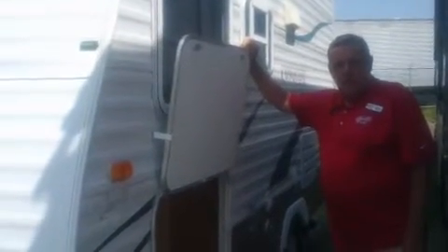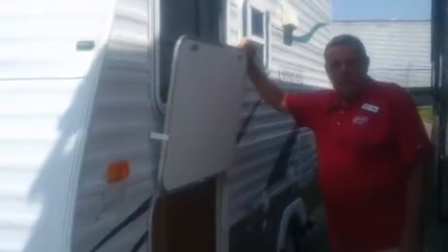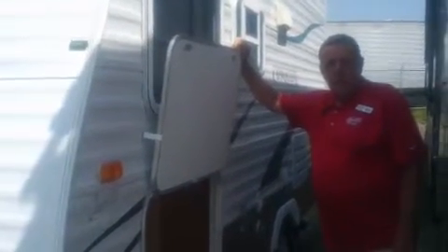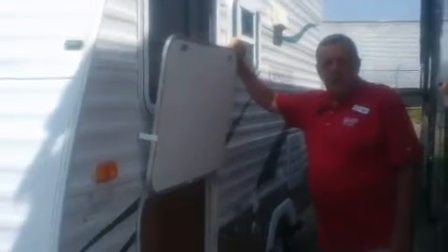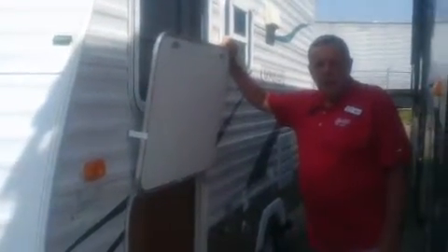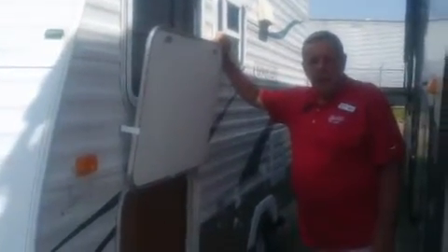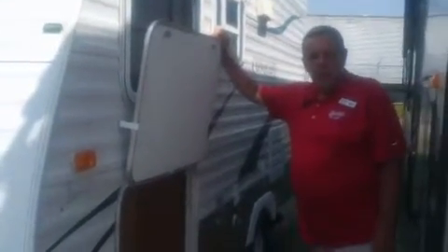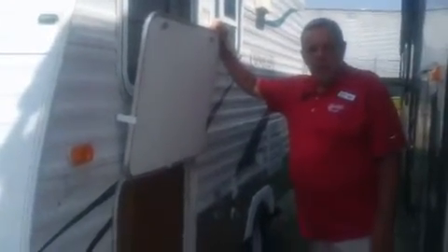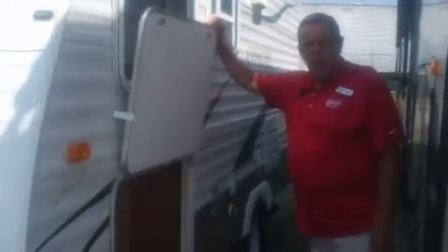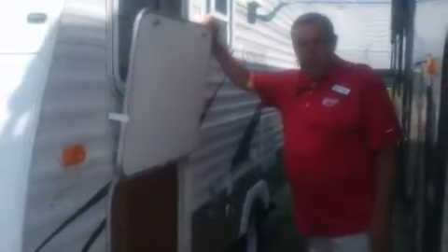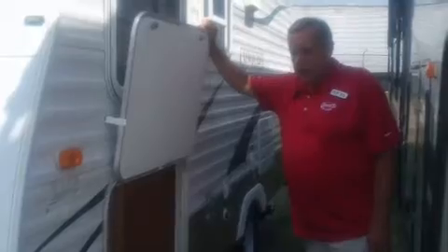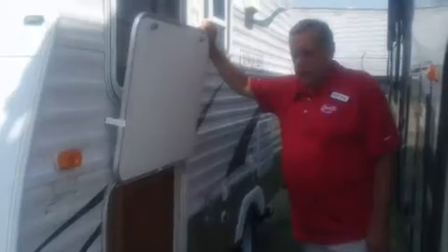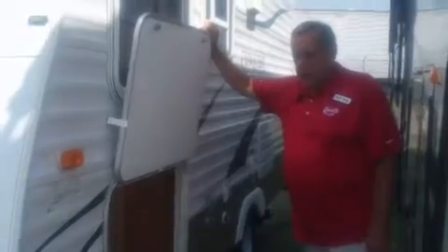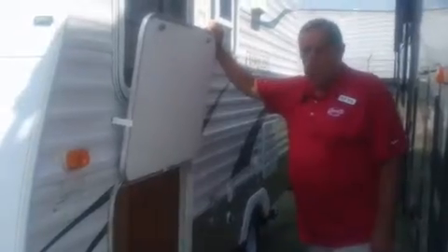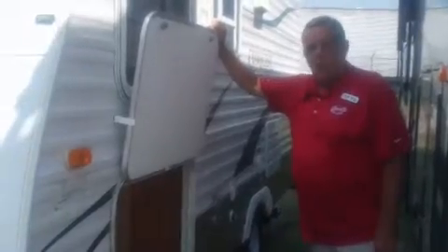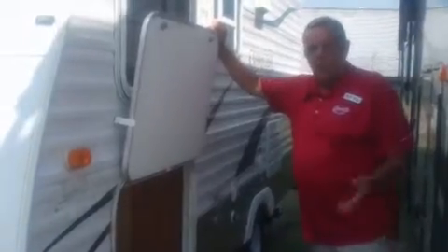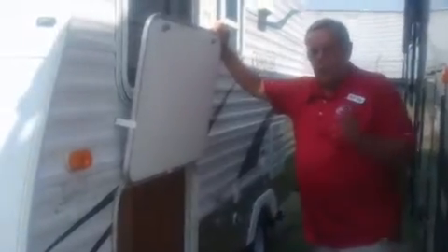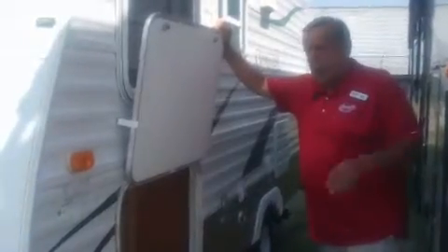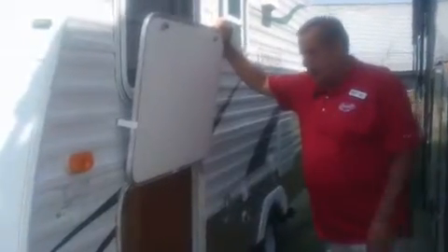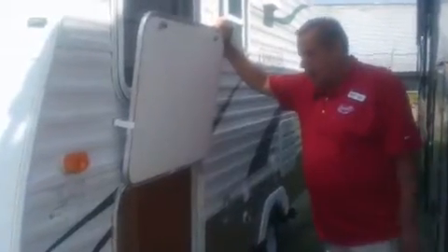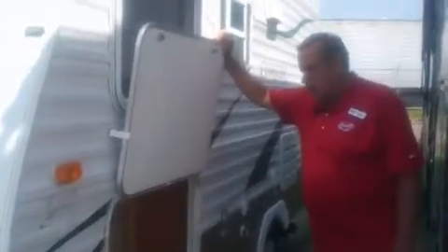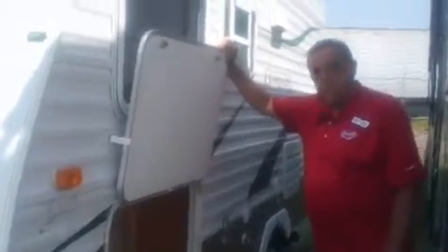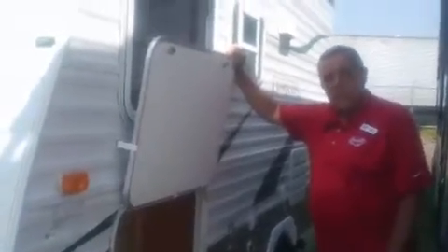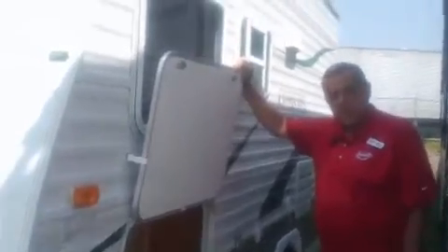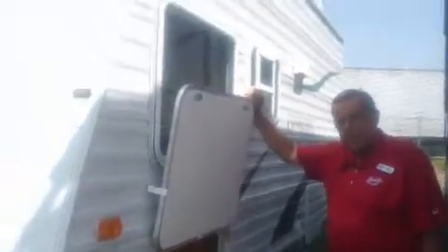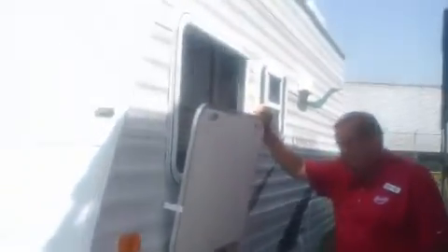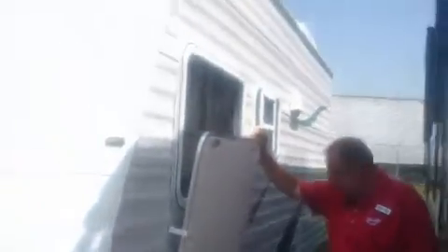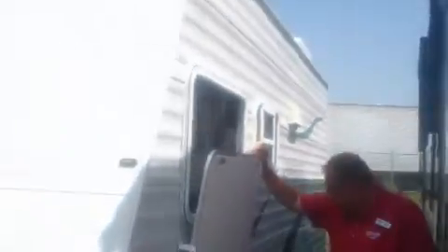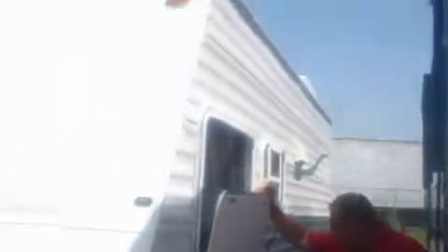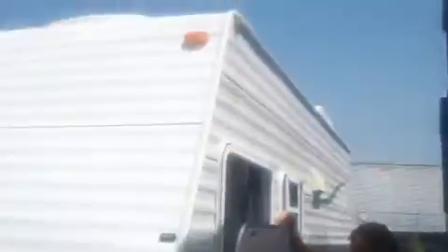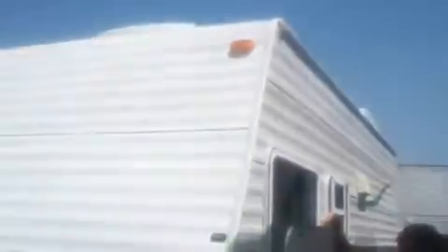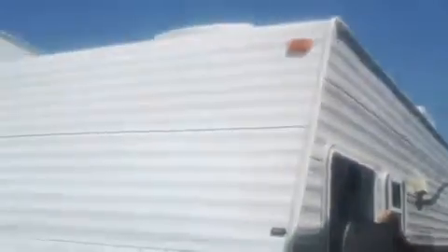Hey Katie, Marty here at JMAT RV. Here's a video of the little 08 Conquest, little 17-footer I've been talking to you about.